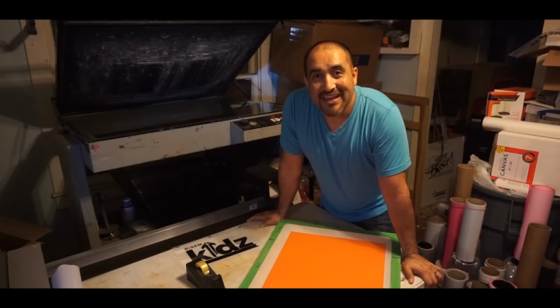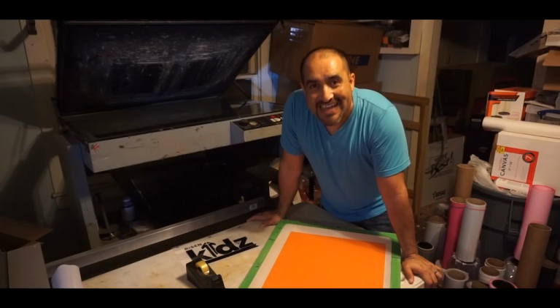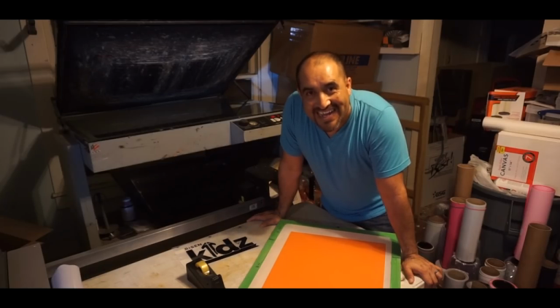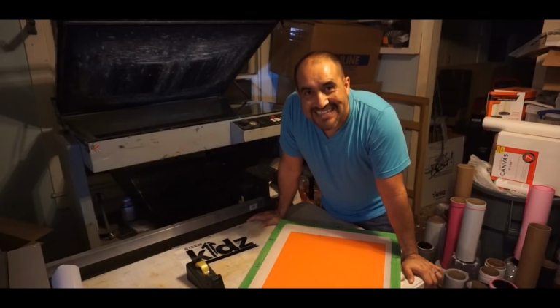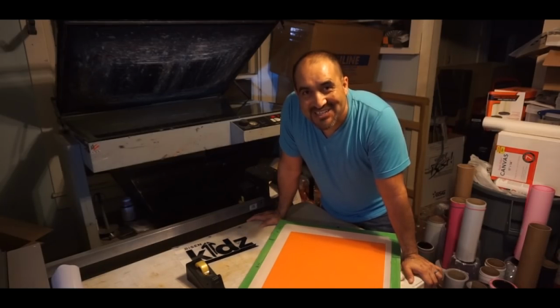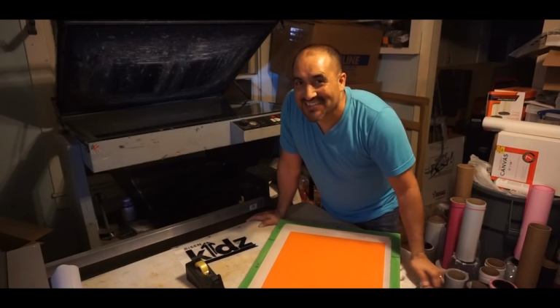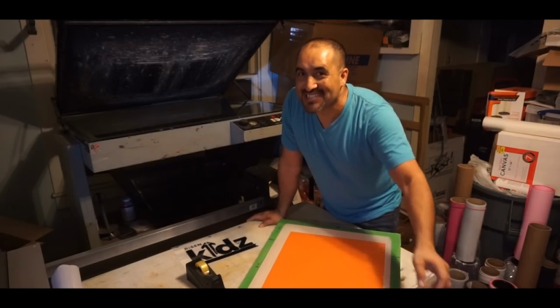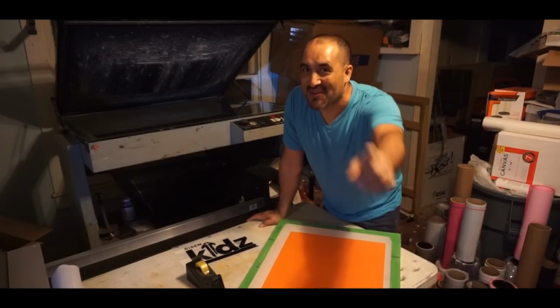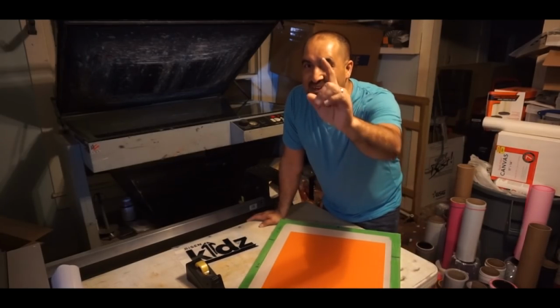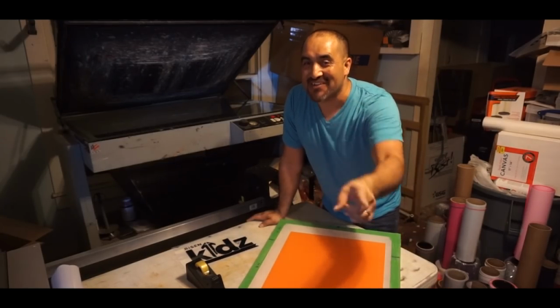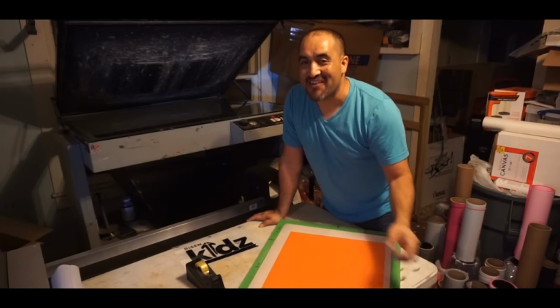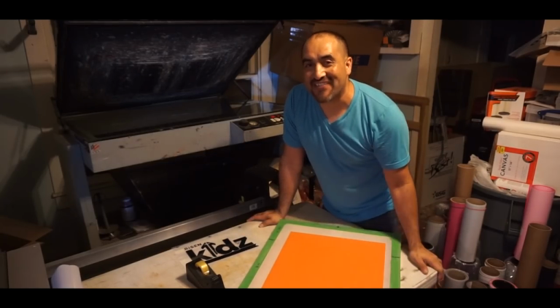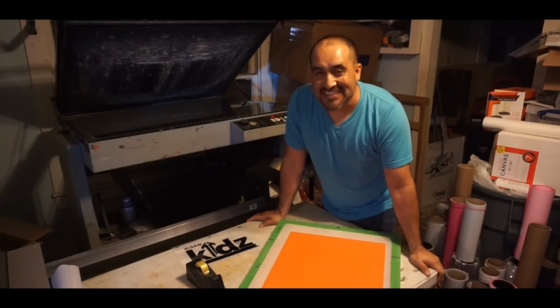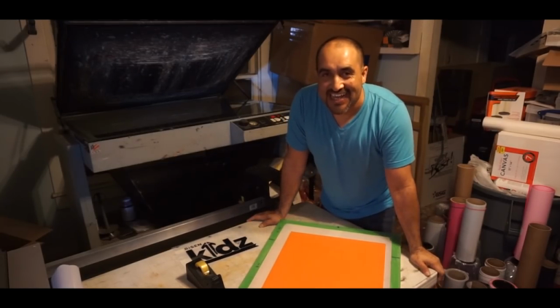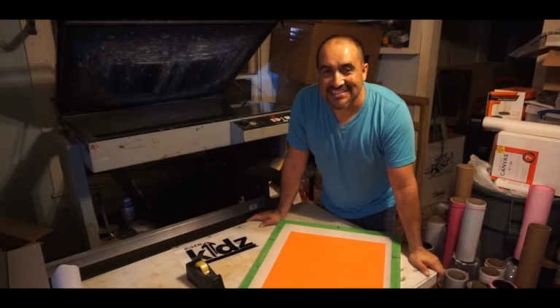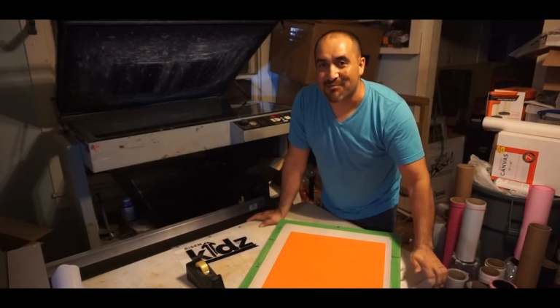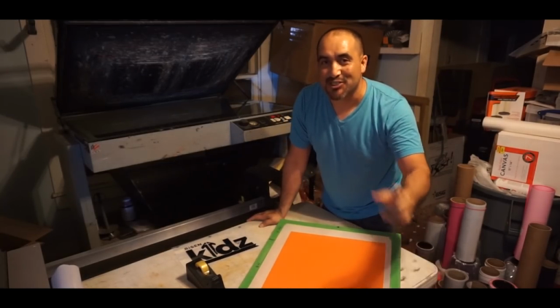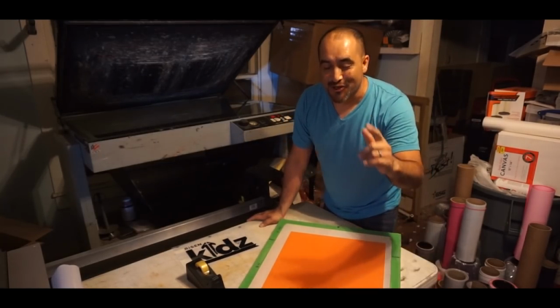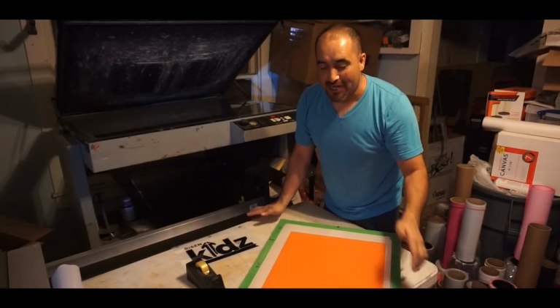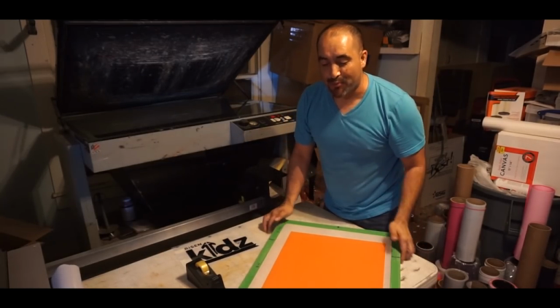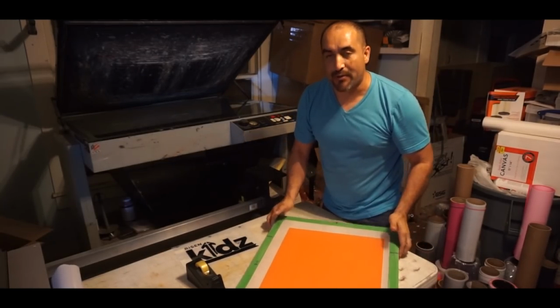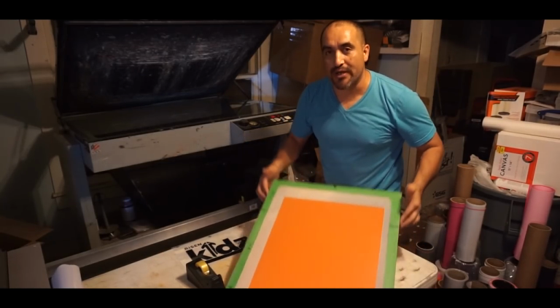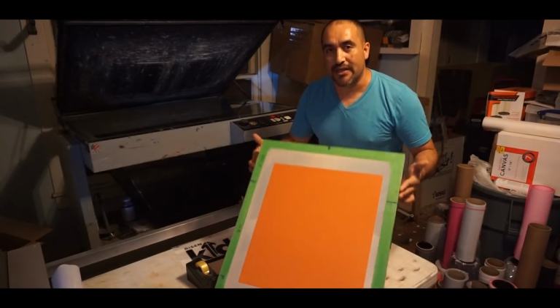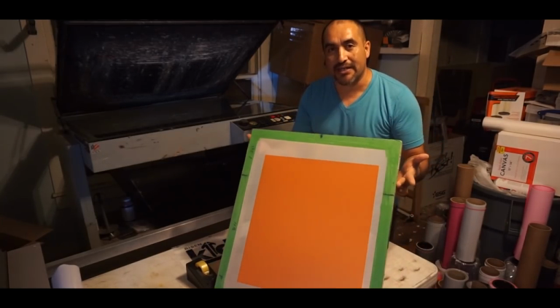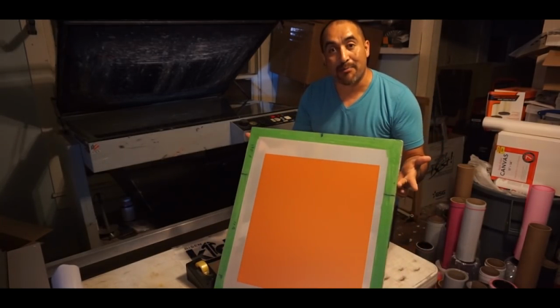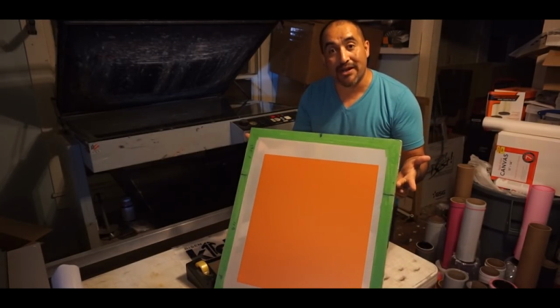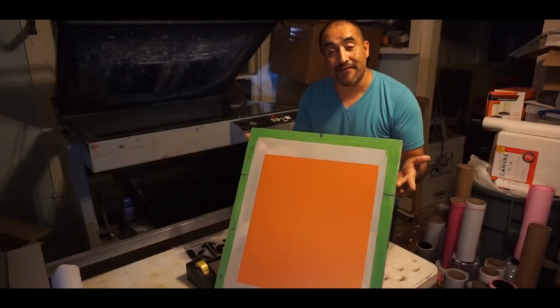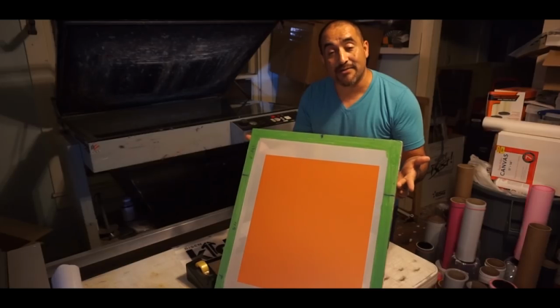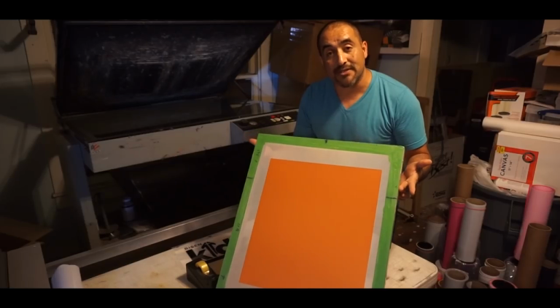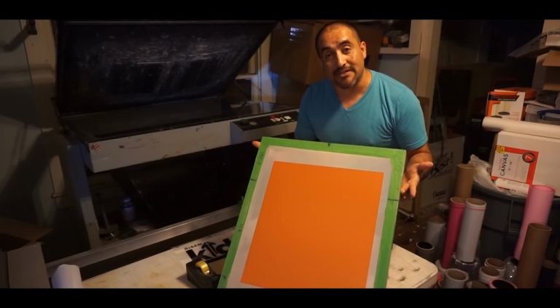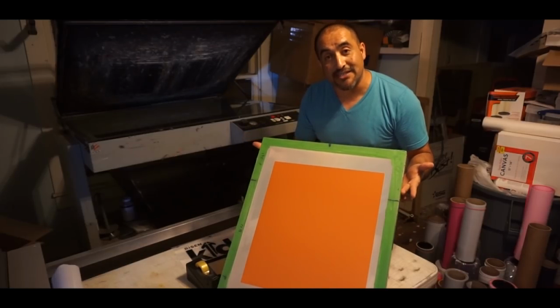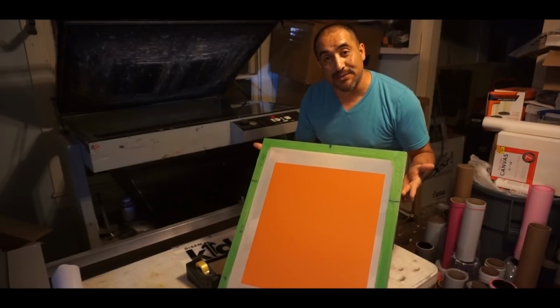Hey guys, how you doing? This is Juan with Liberty Graphic Designs and I'm going to show you how to print with capillary films. So stay tuned!